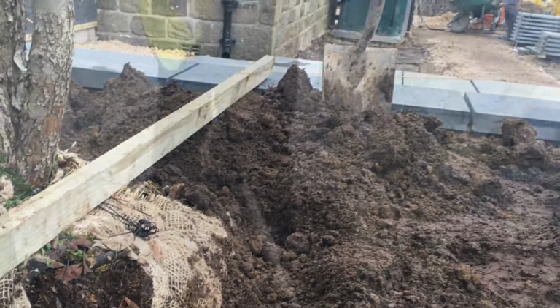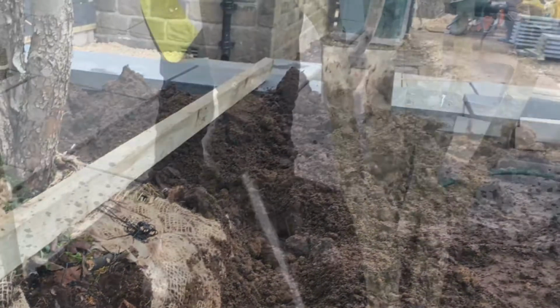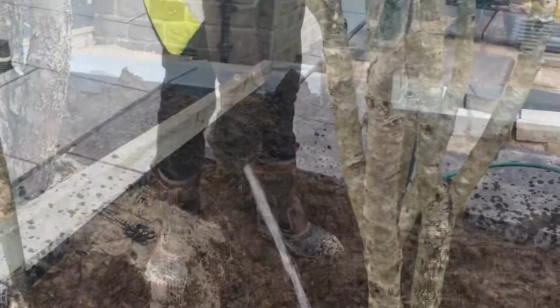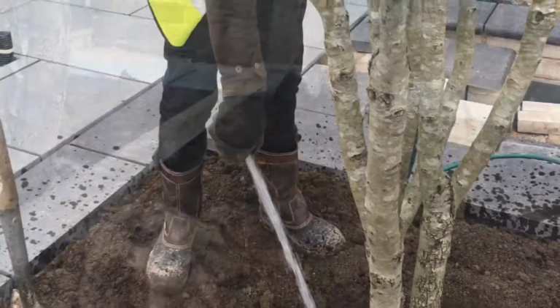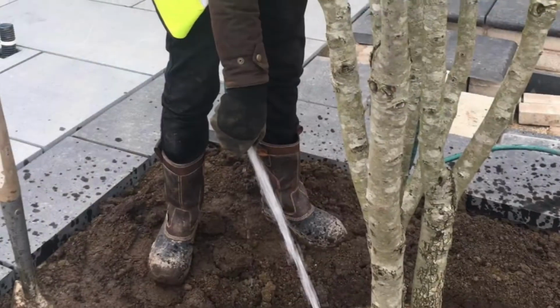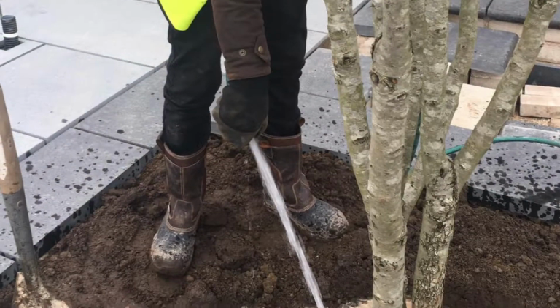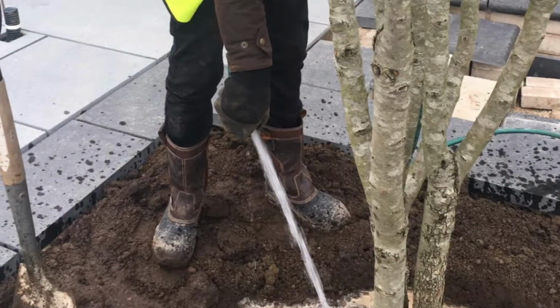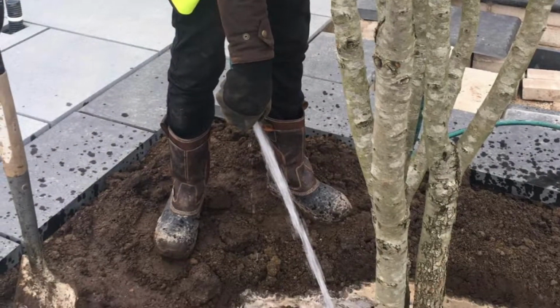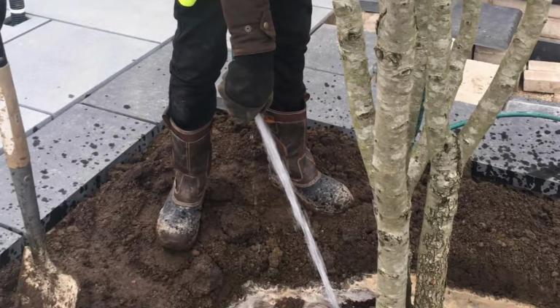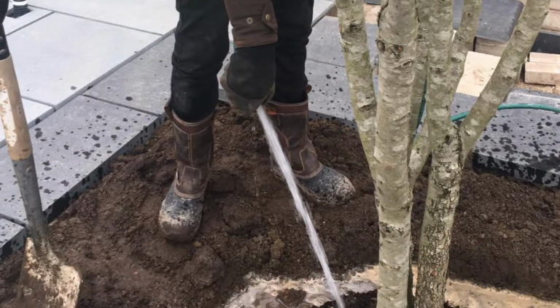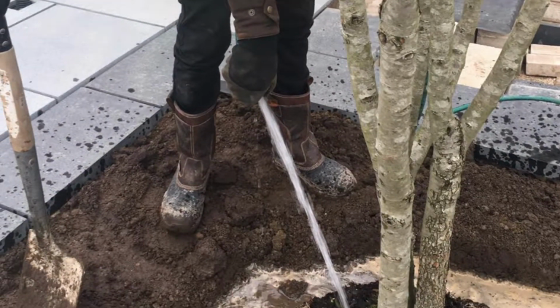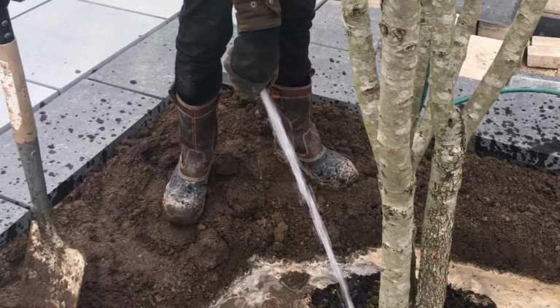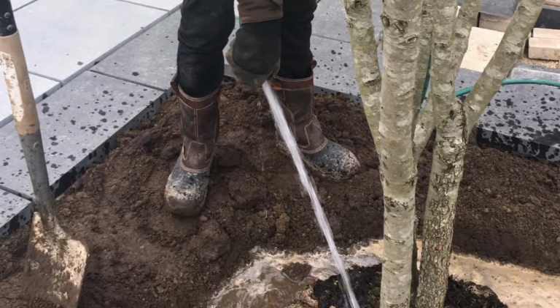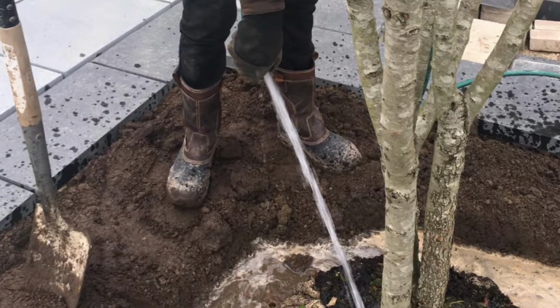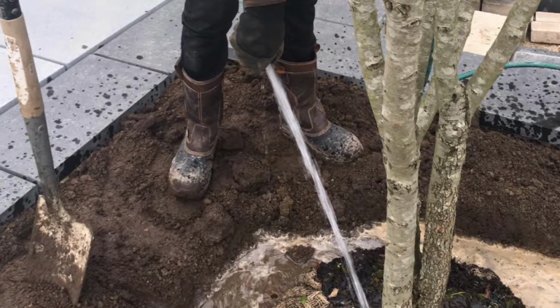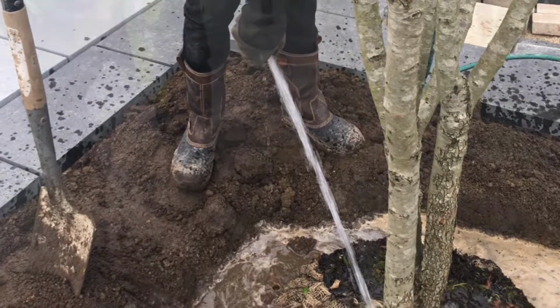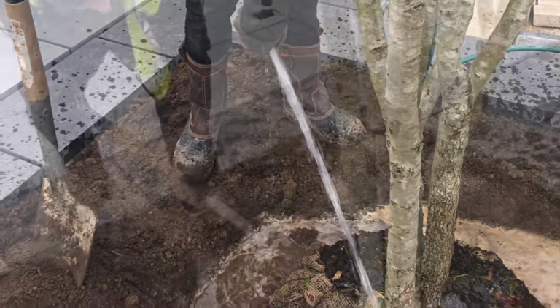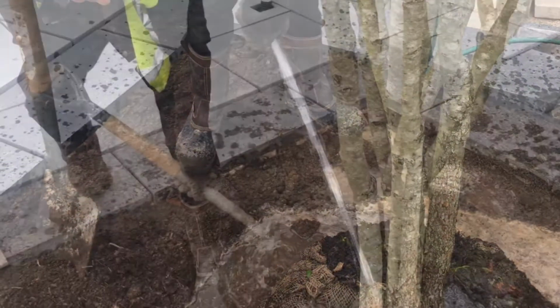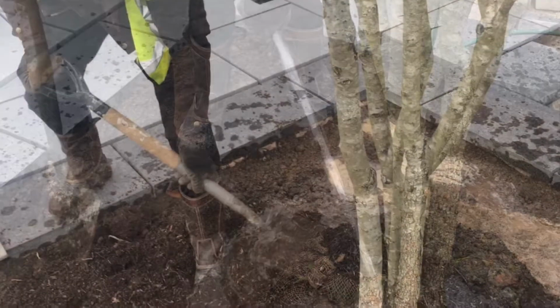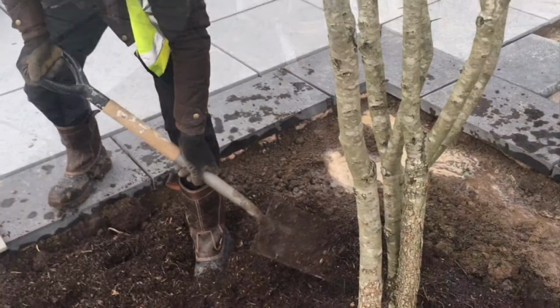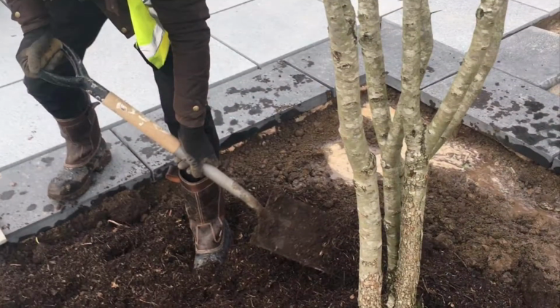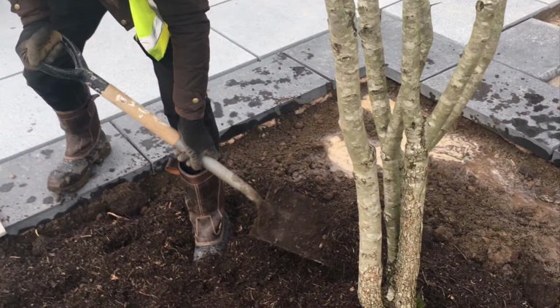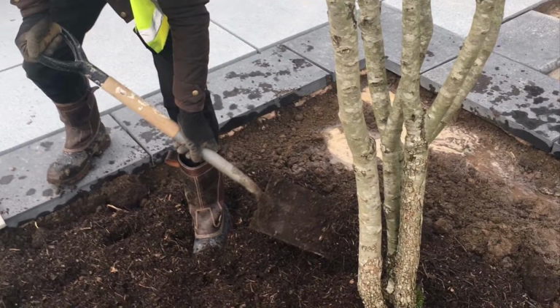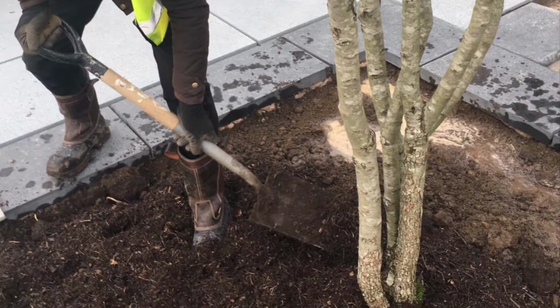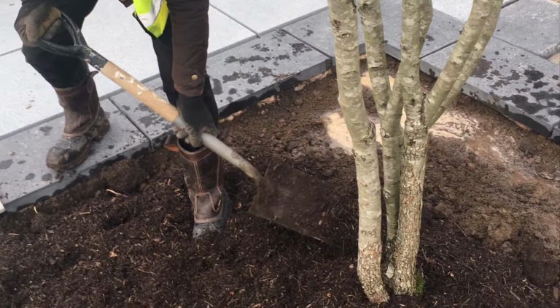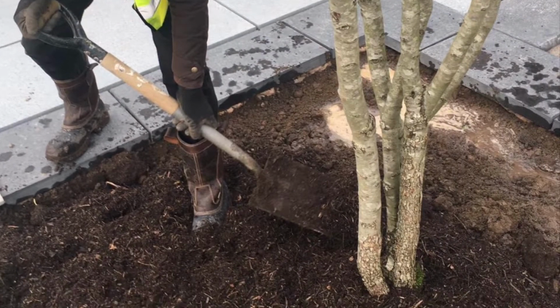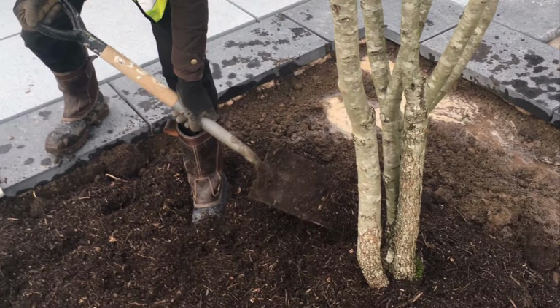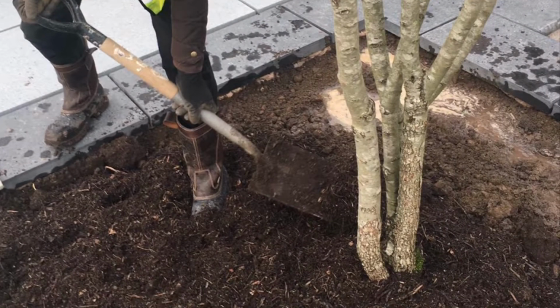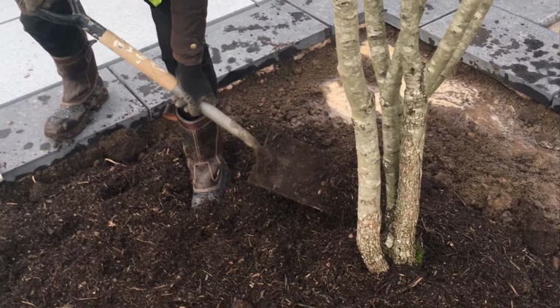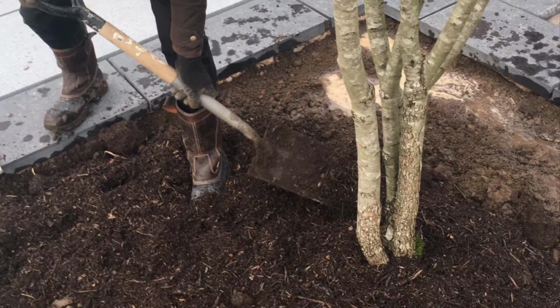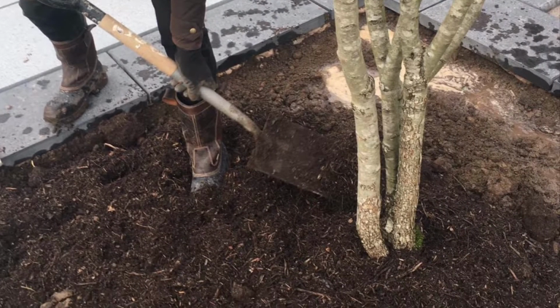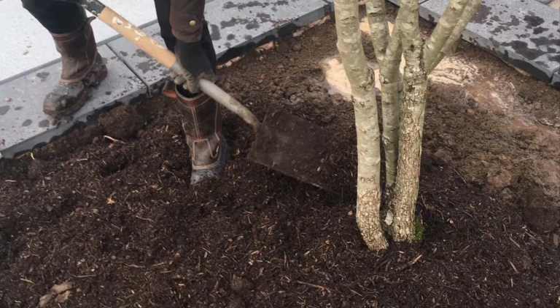You can then backfill the hole, firming with your heel, water it well, and then mulch to keep all the moisture in.